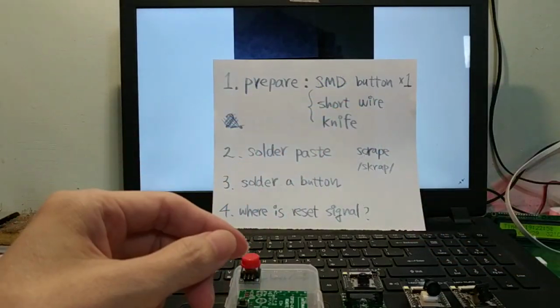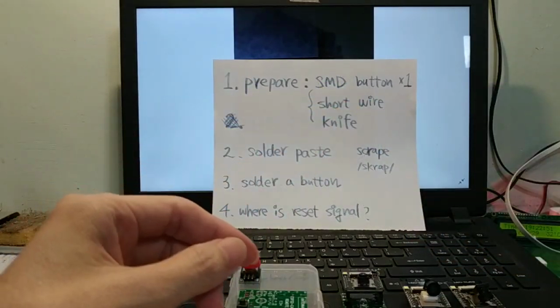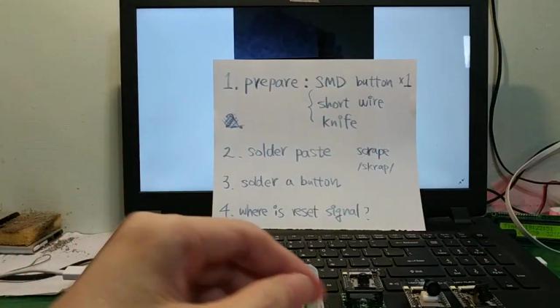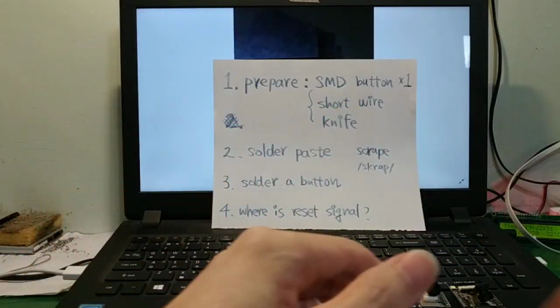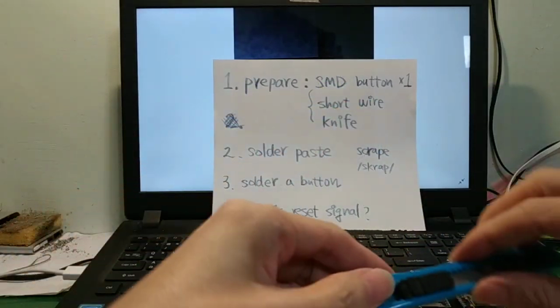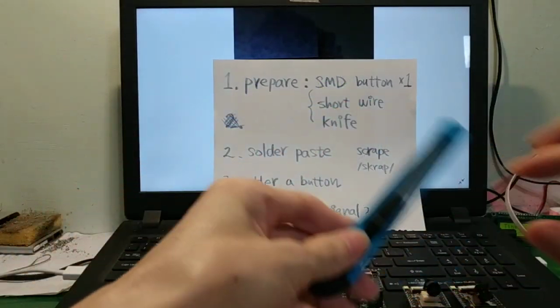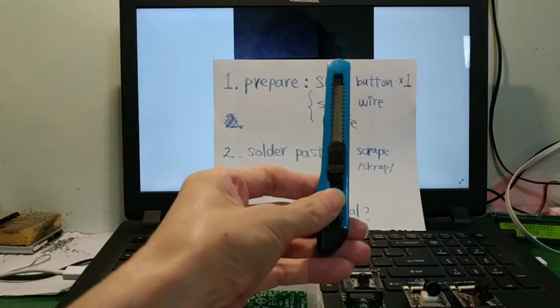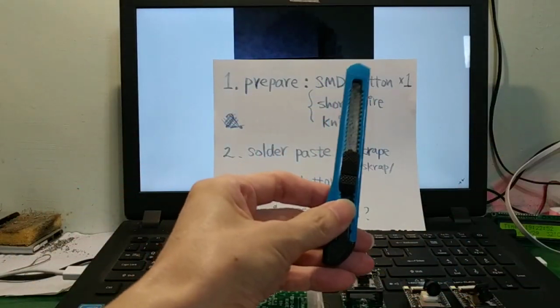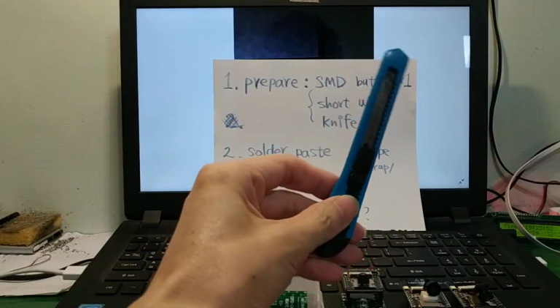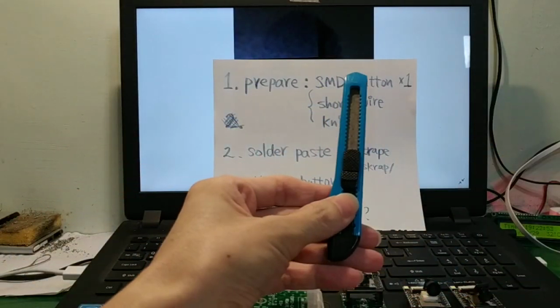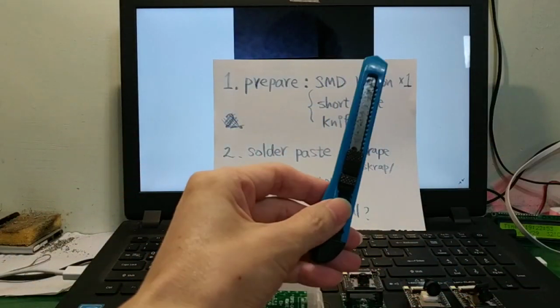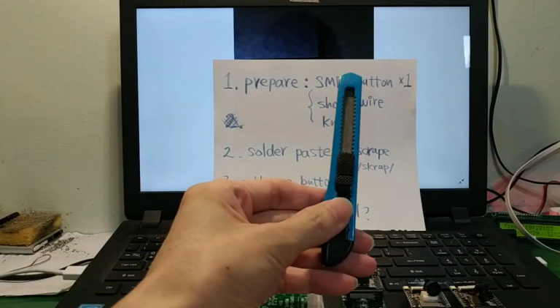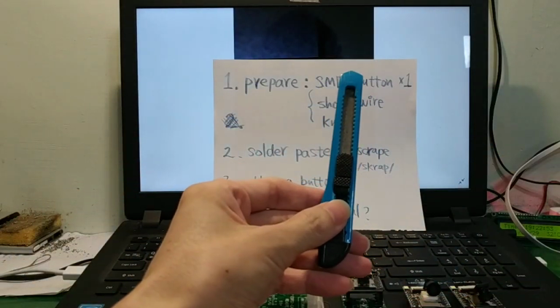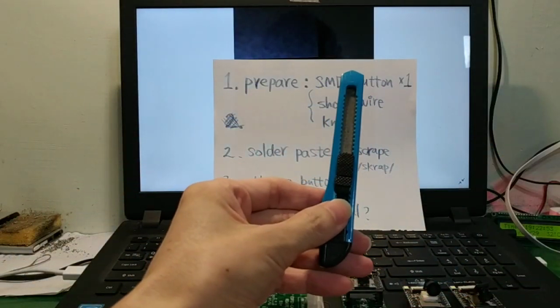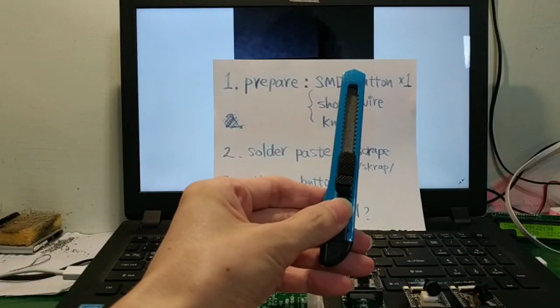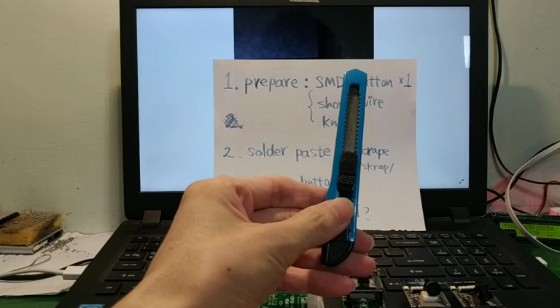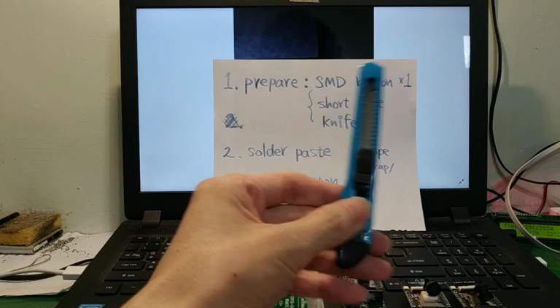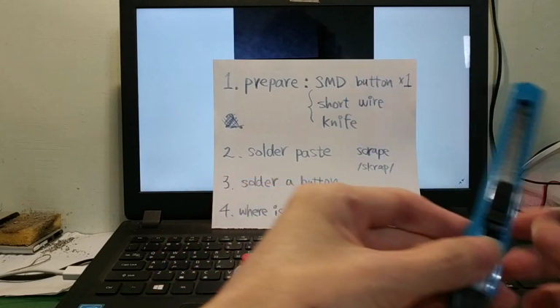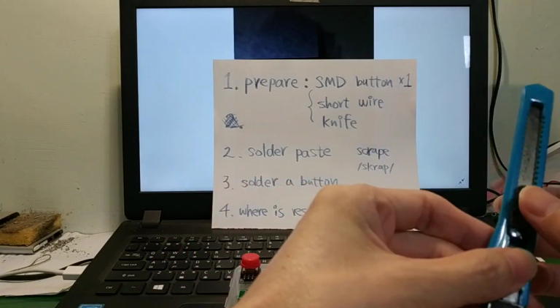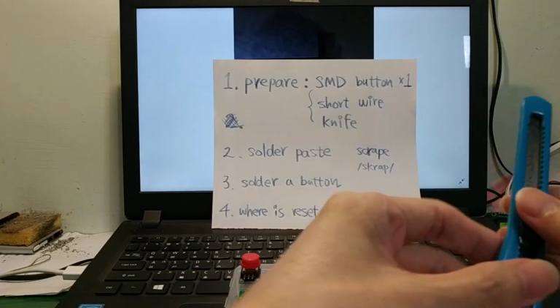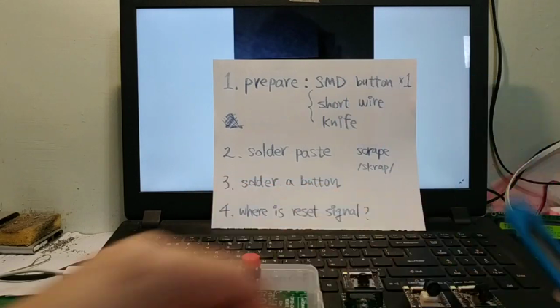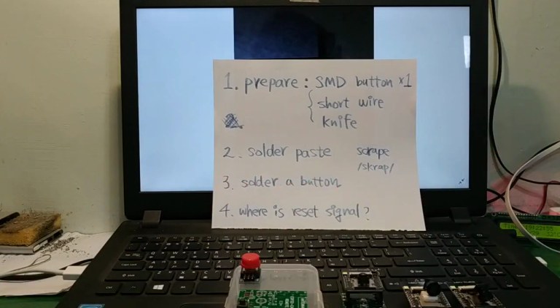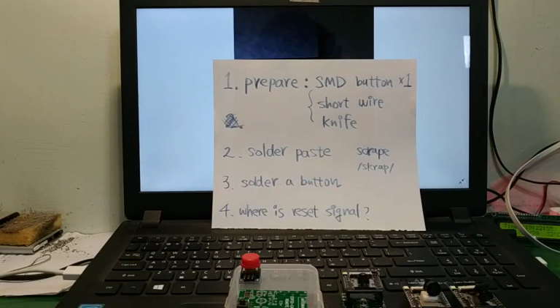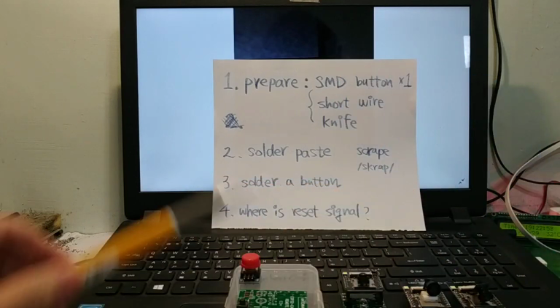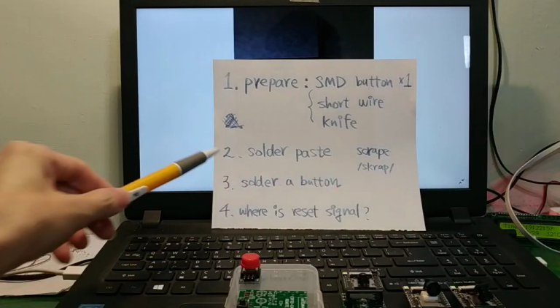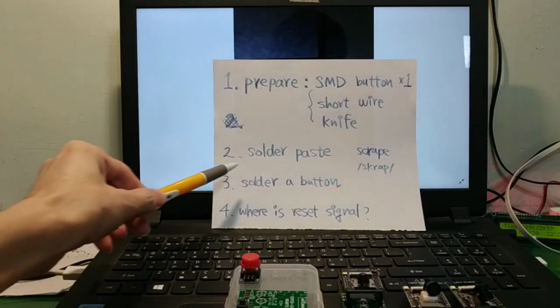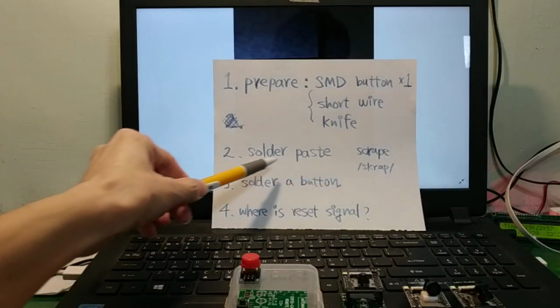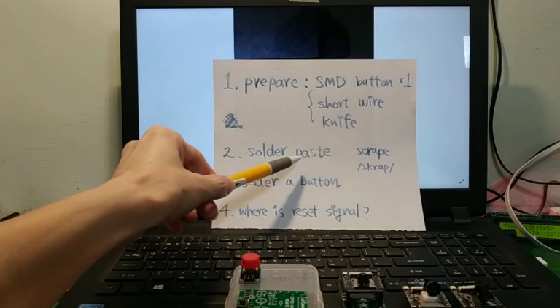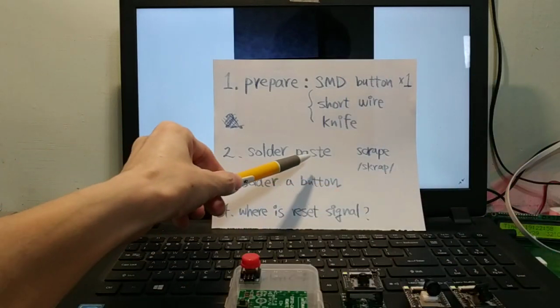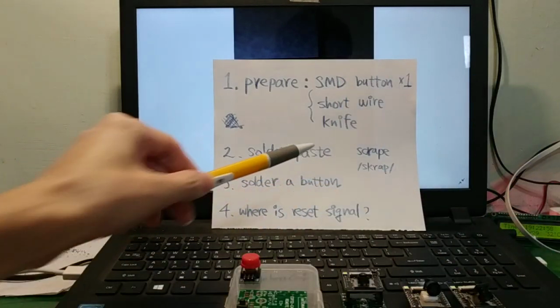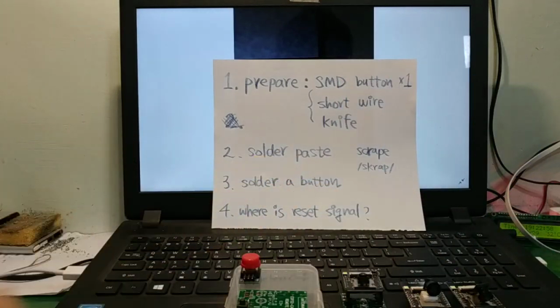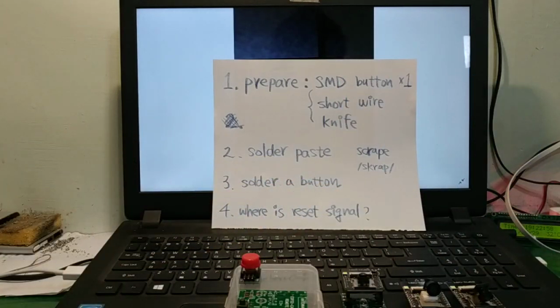Second solution. First, prepare an SMD button and a short wire. Also a knife and solder paste.